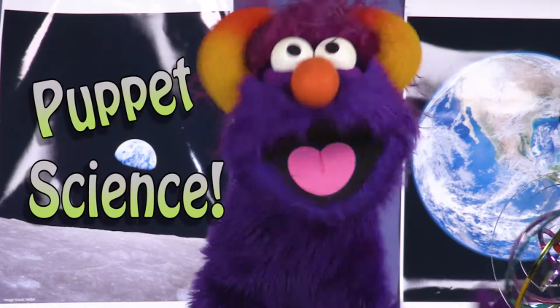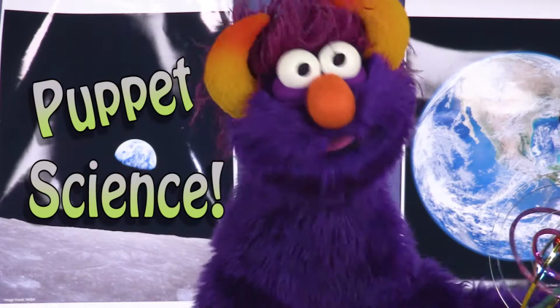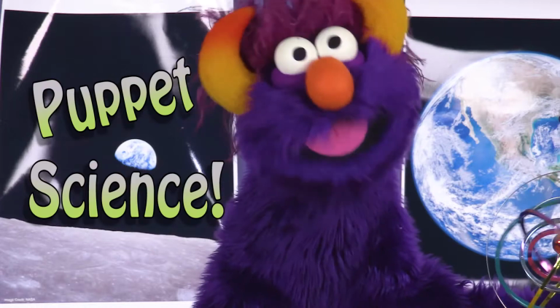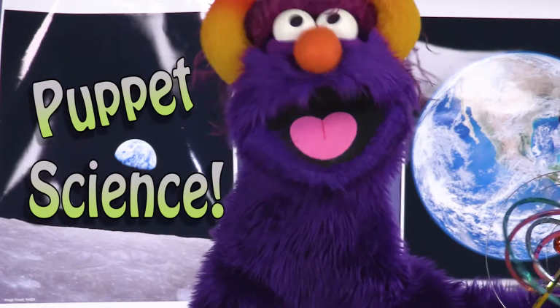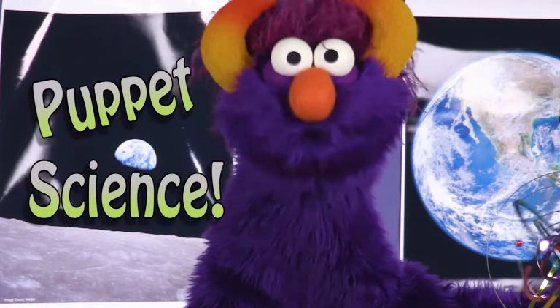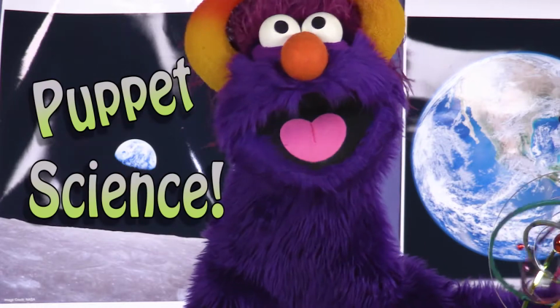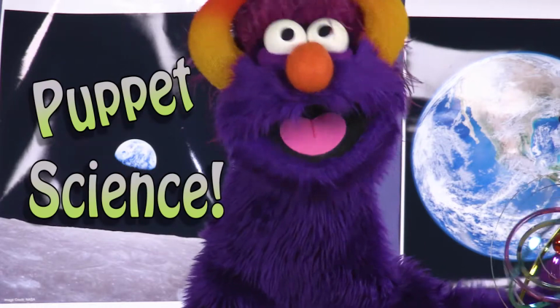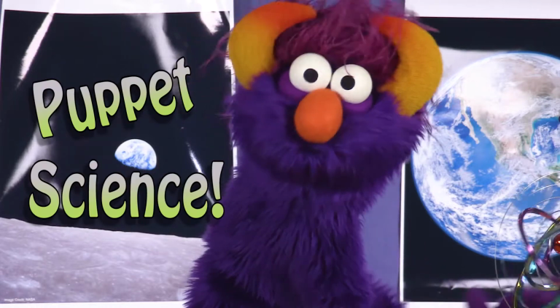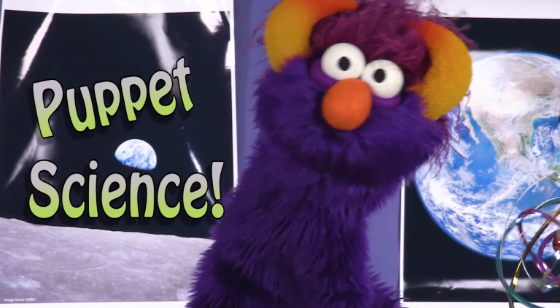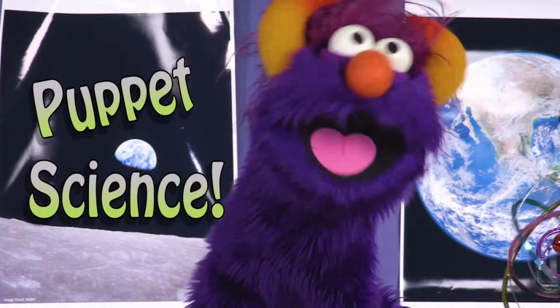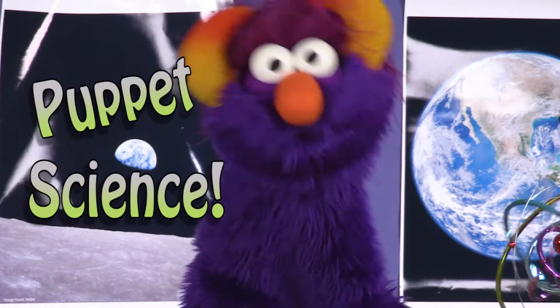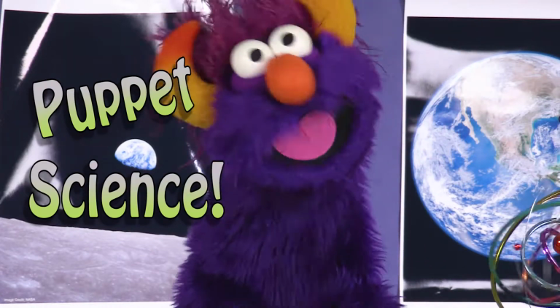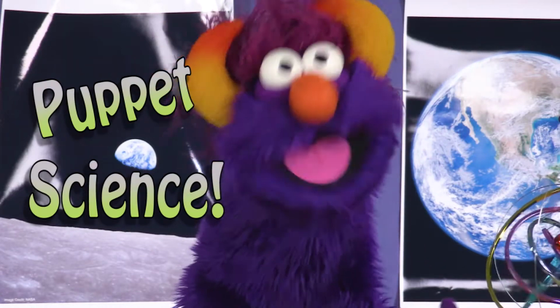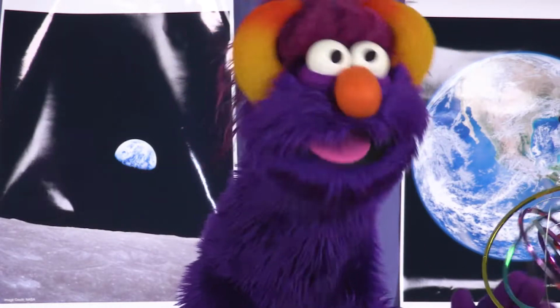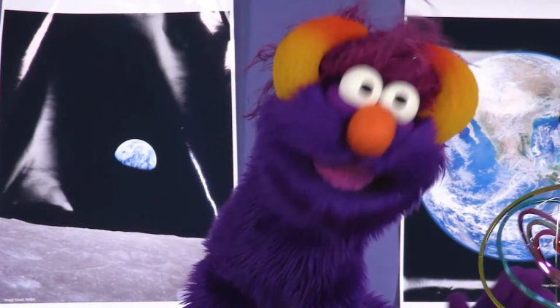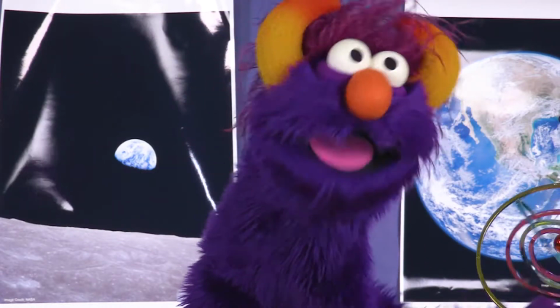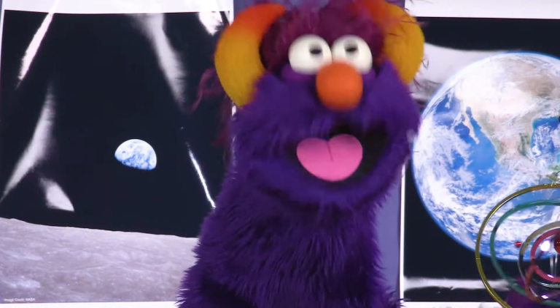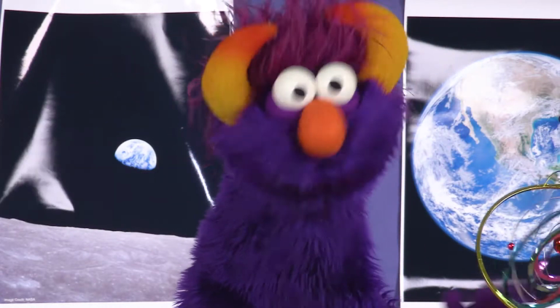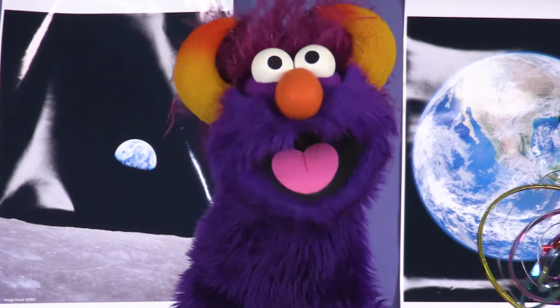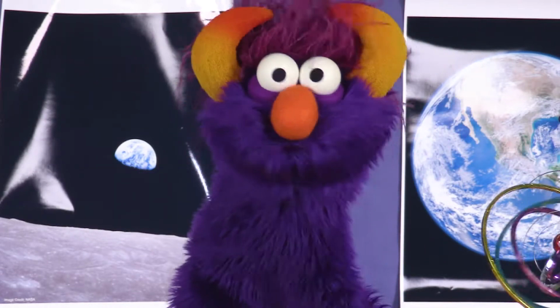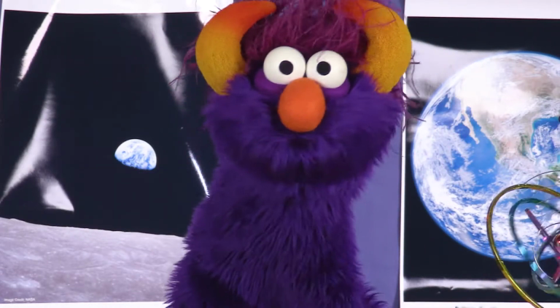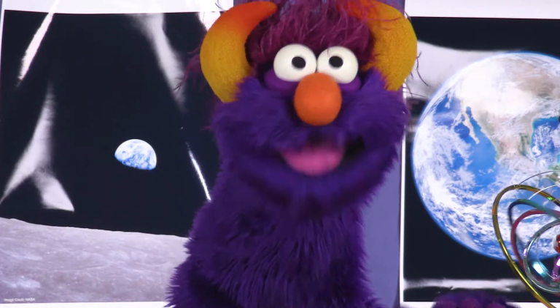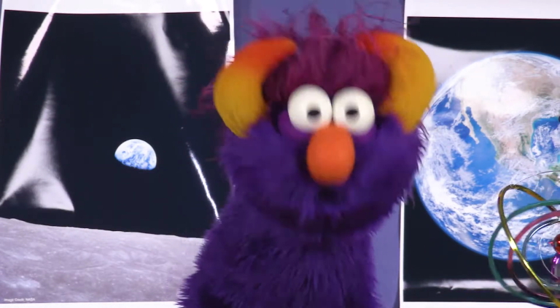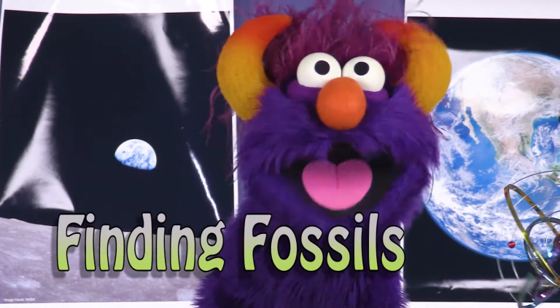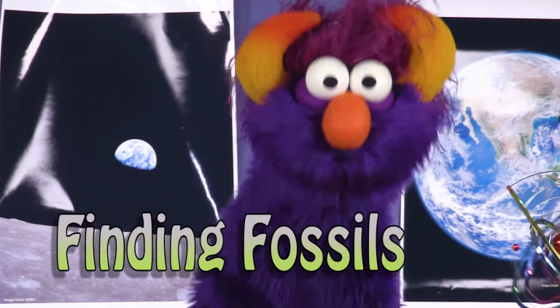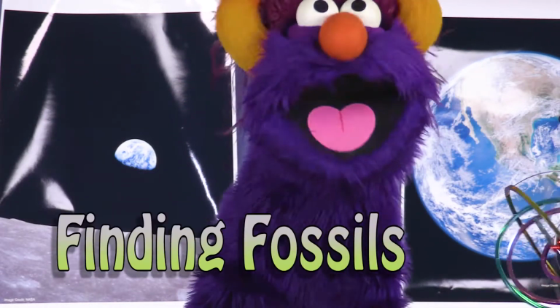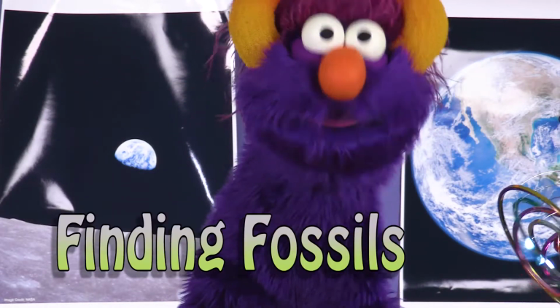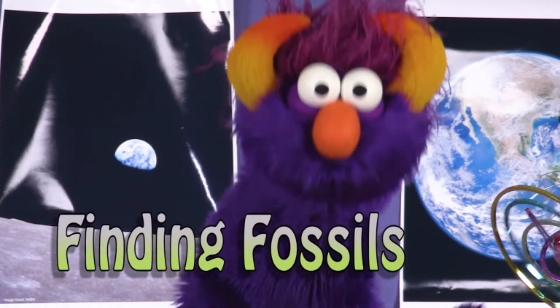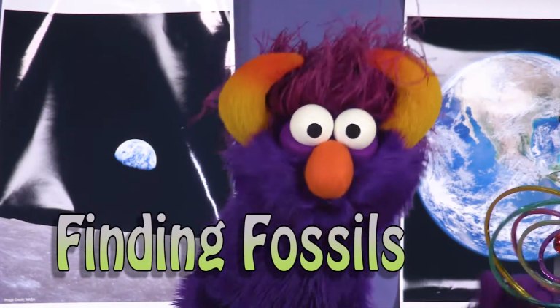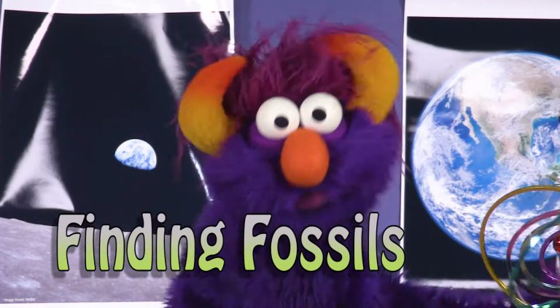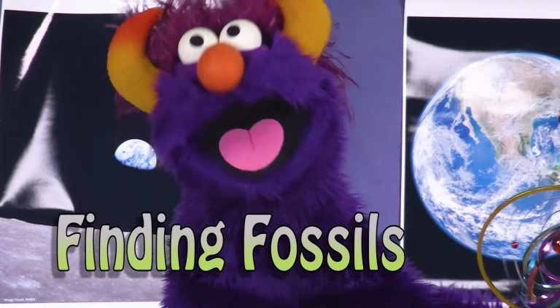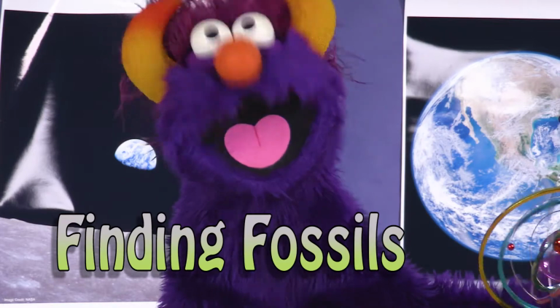Hello, children! Today's big science experiment is finding fossils!